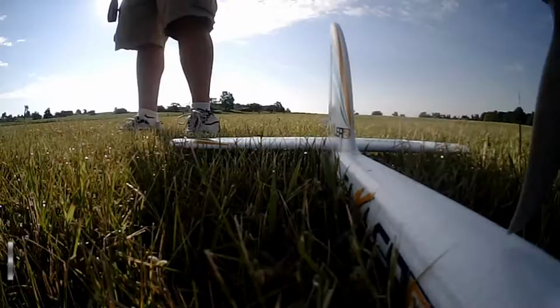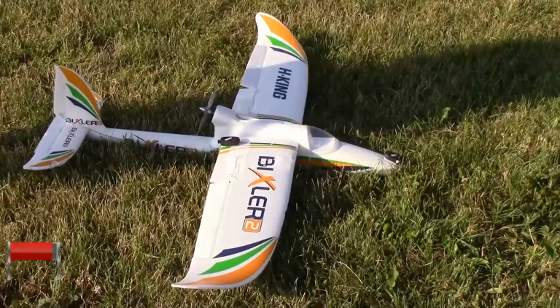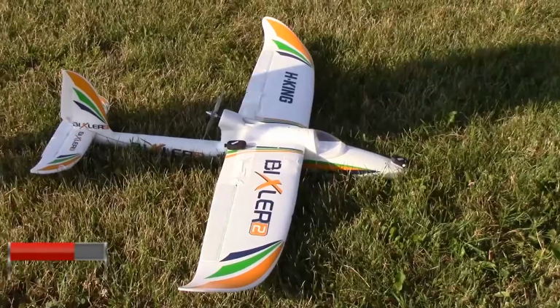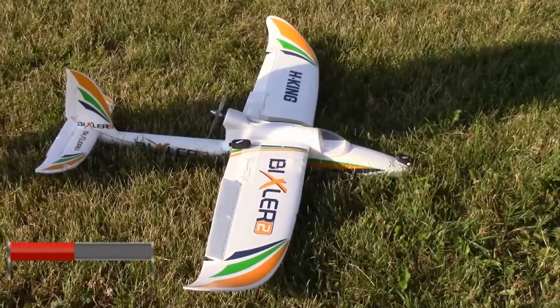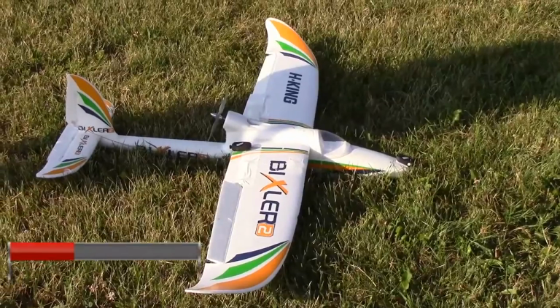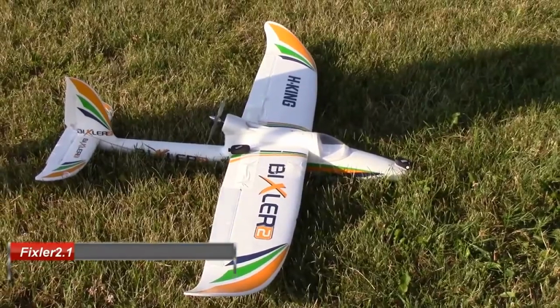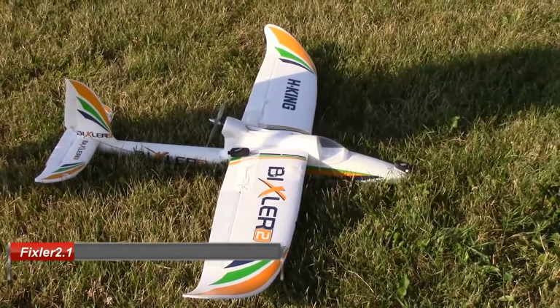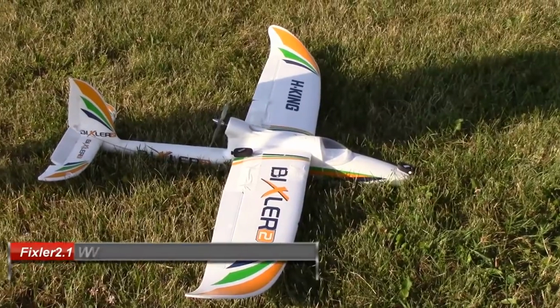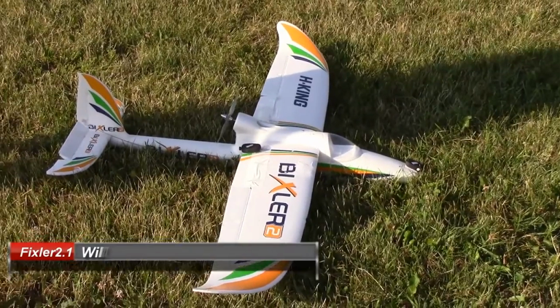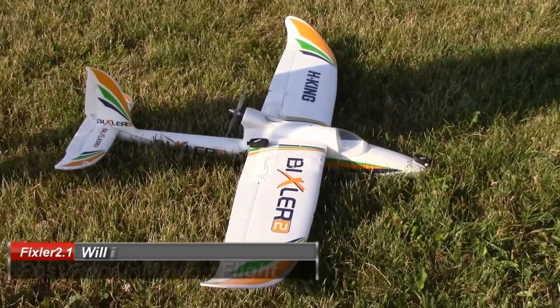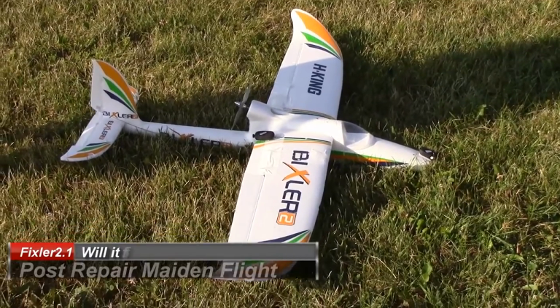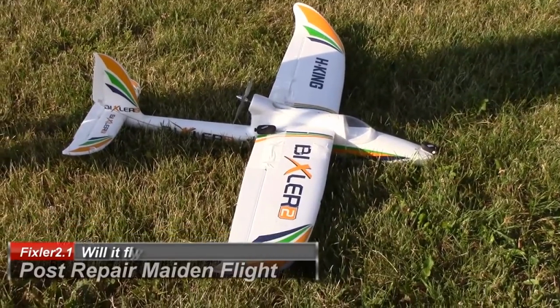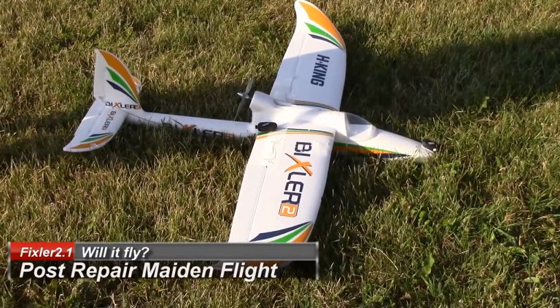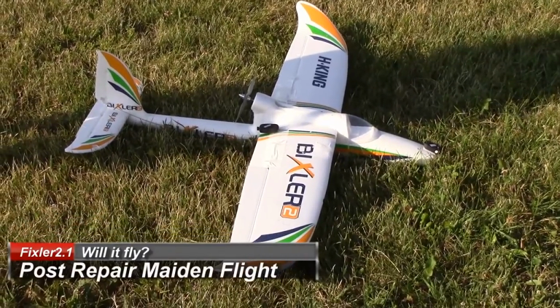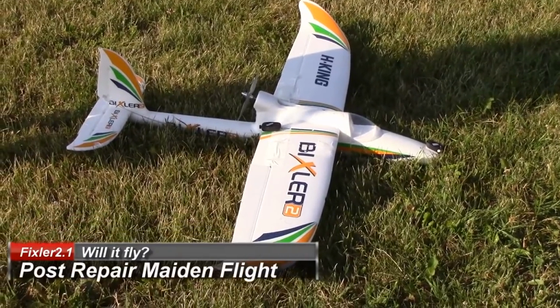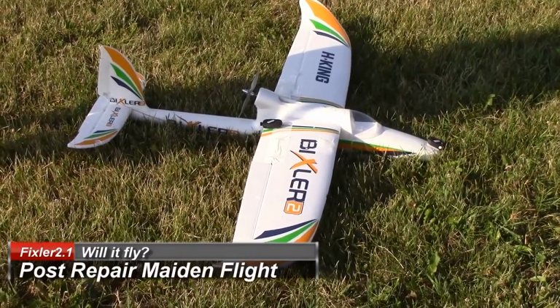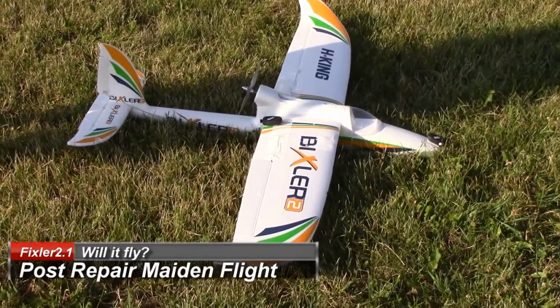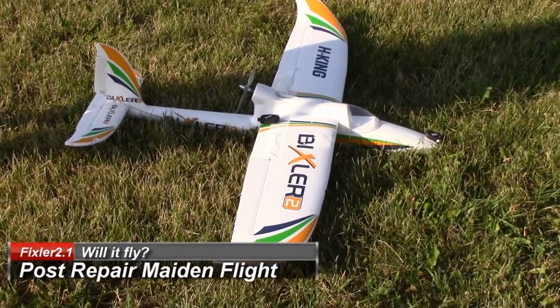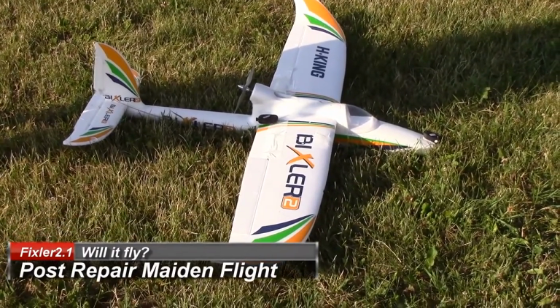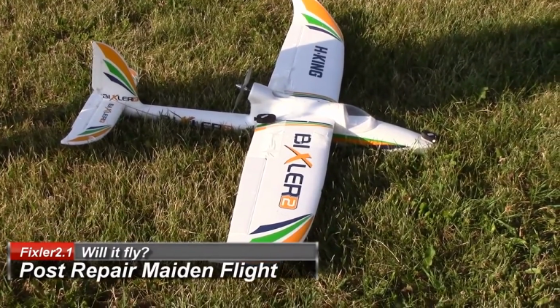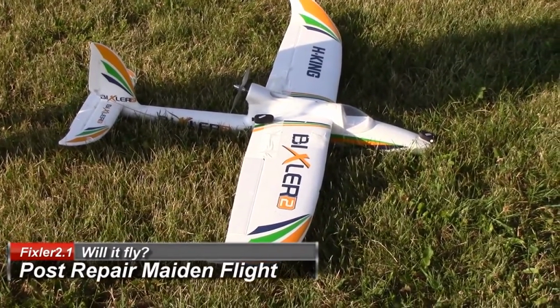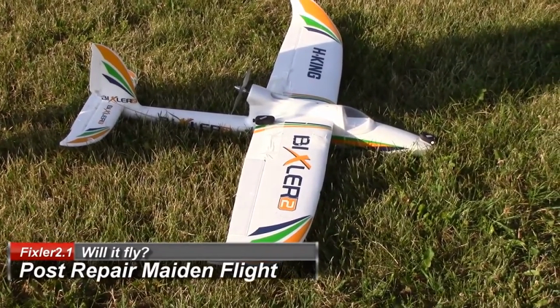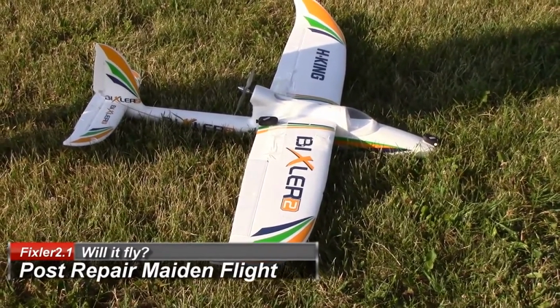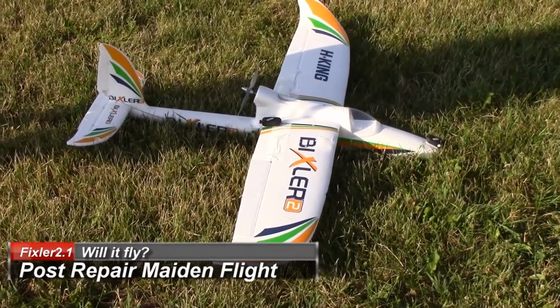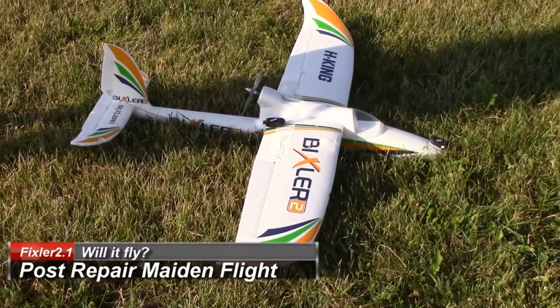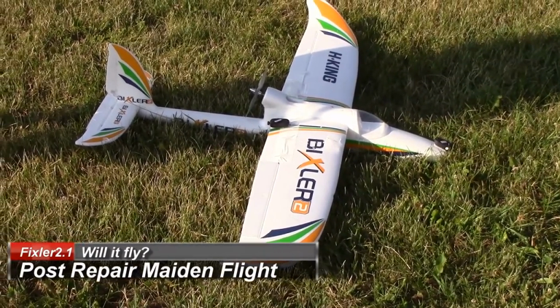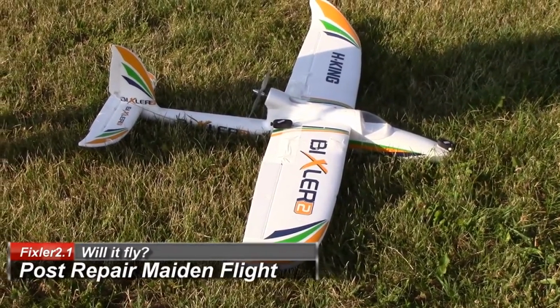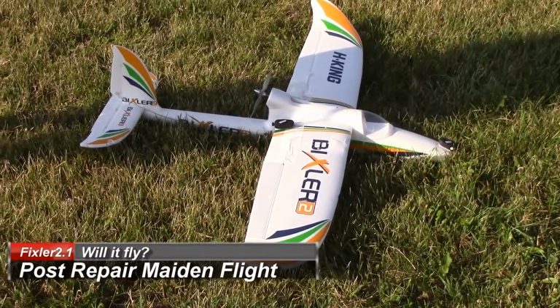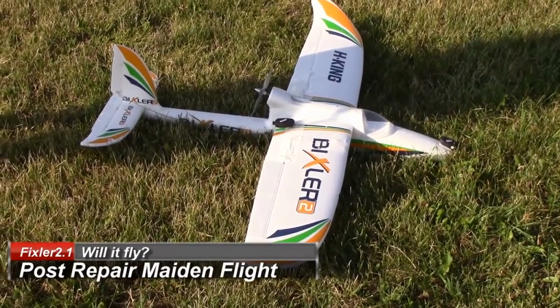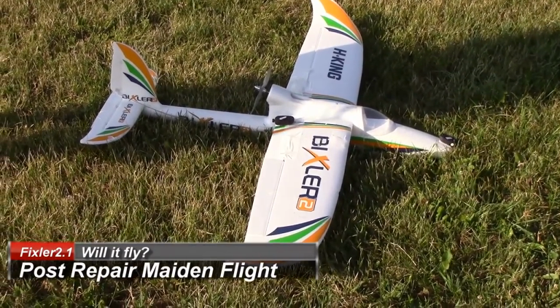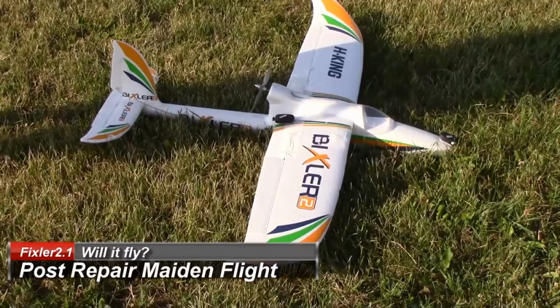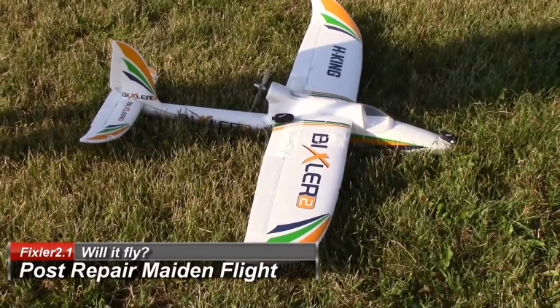Left, right, up, down. My rudder is backwards, but I'm just not going to use rudder for this flight.